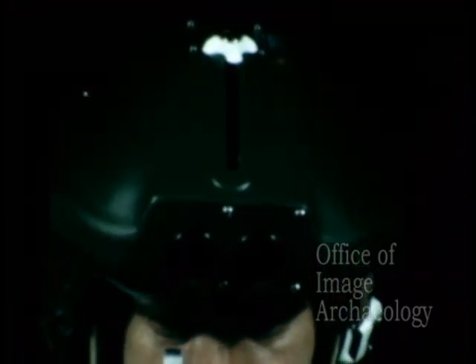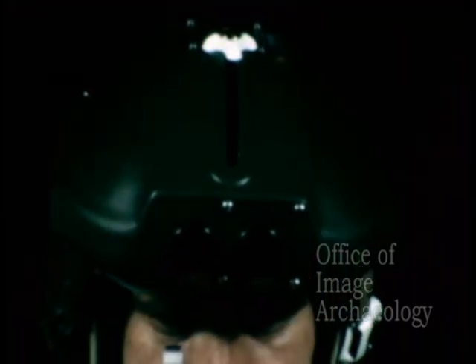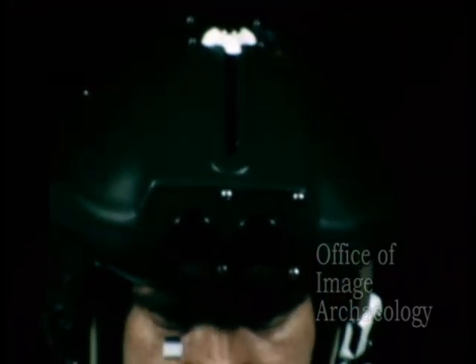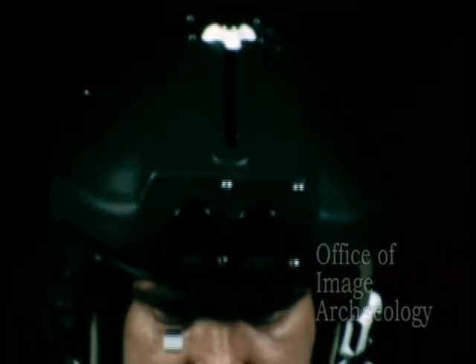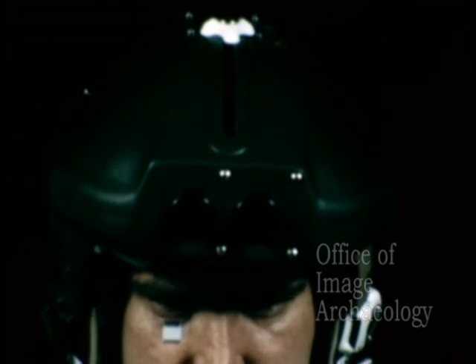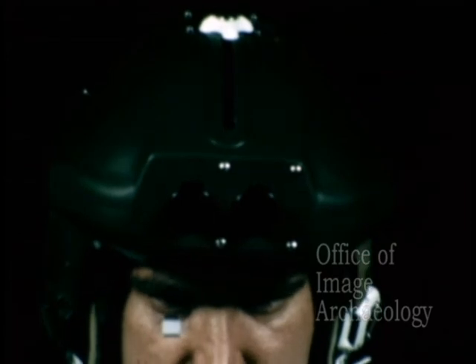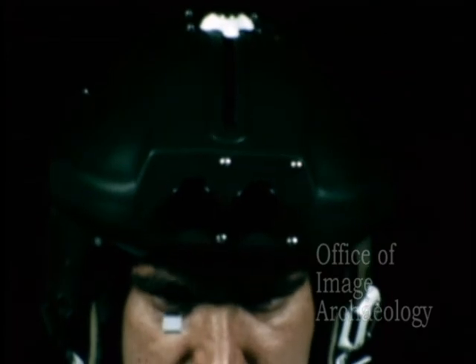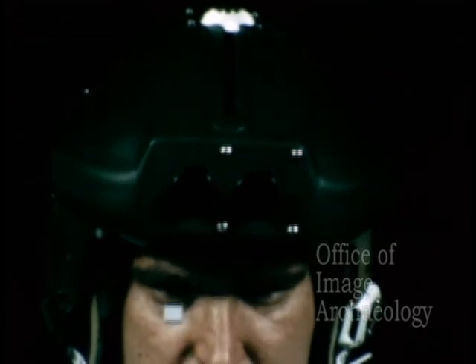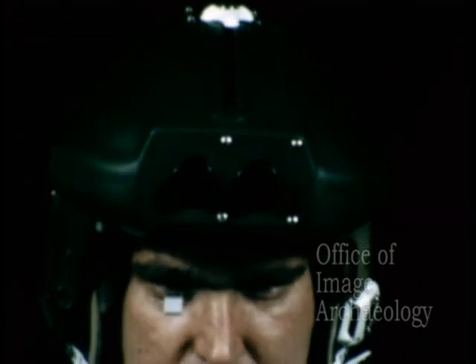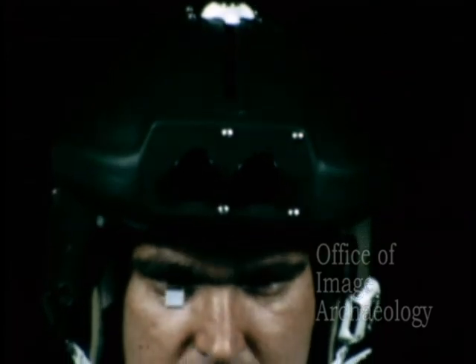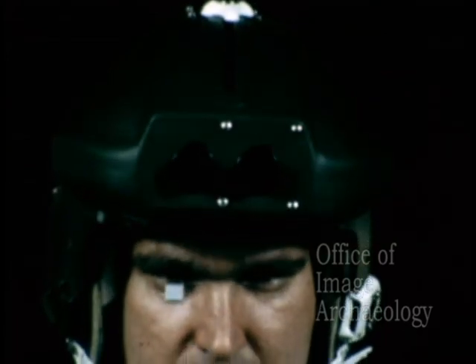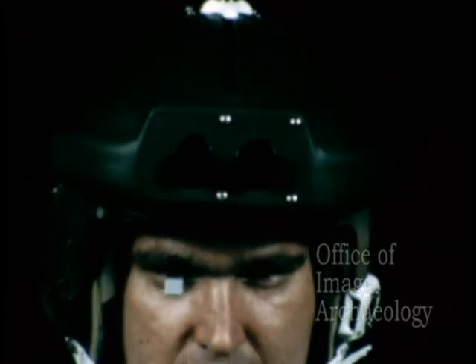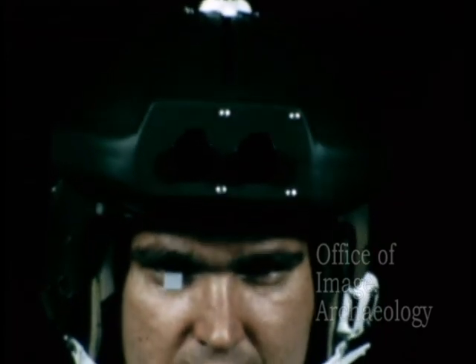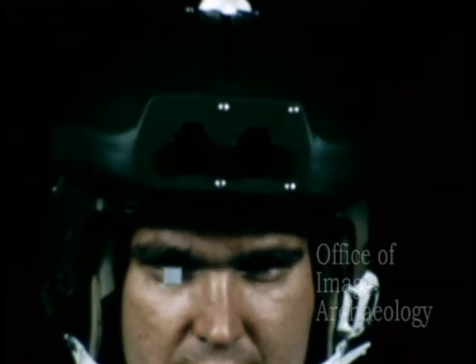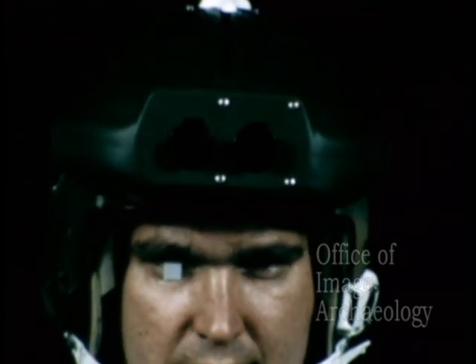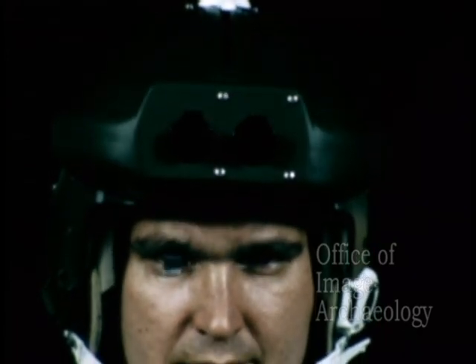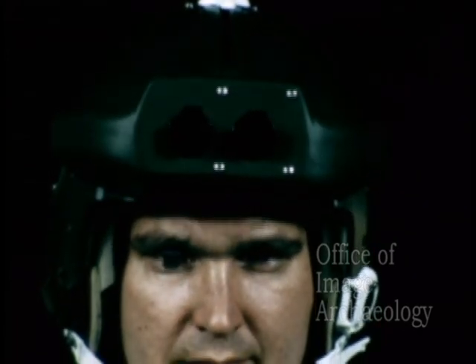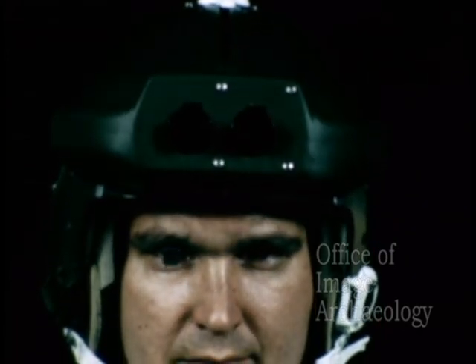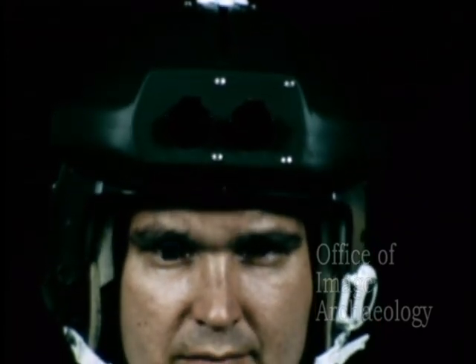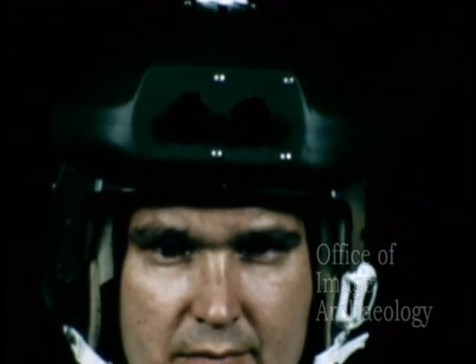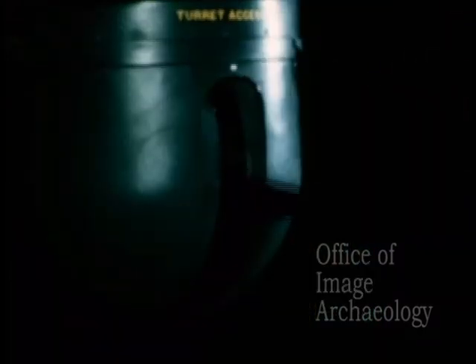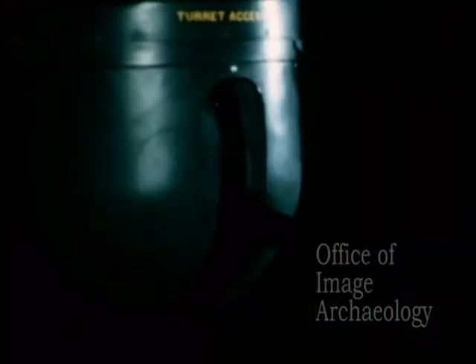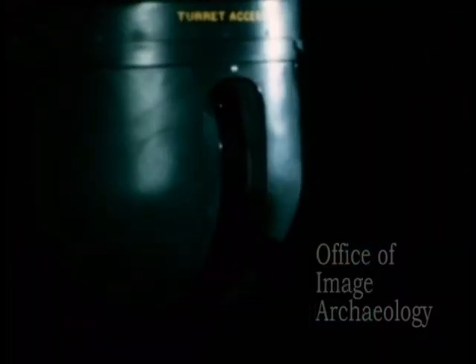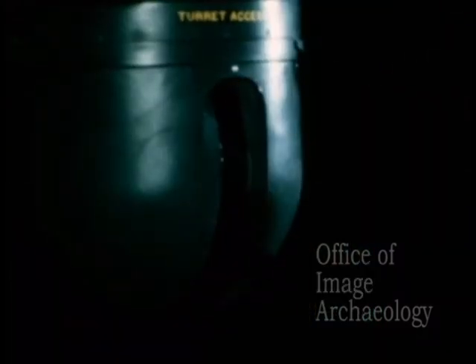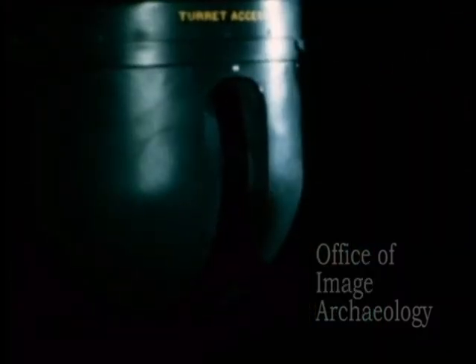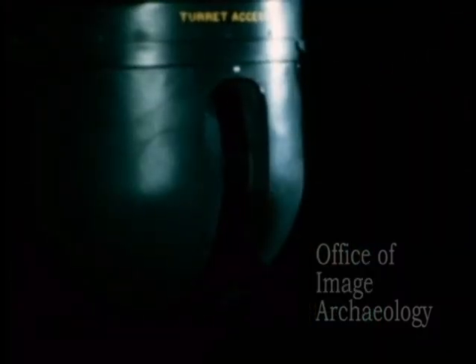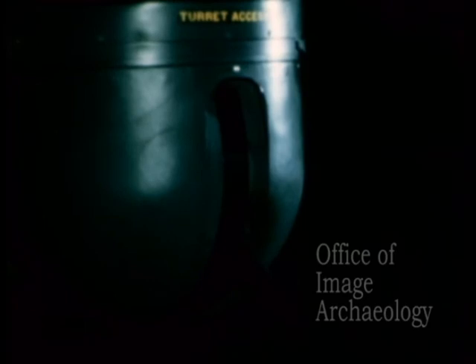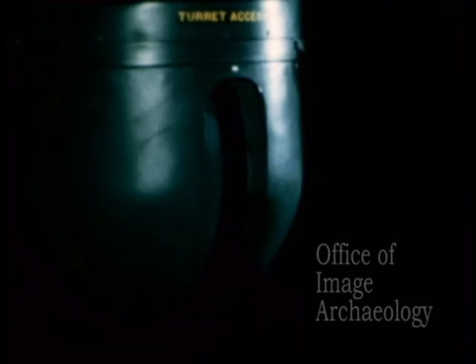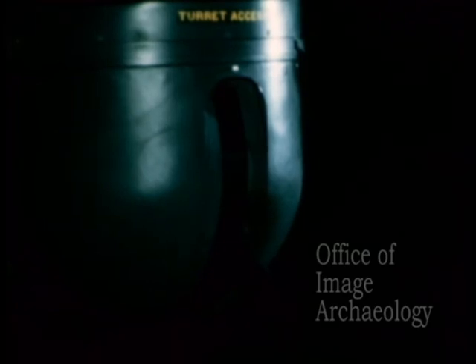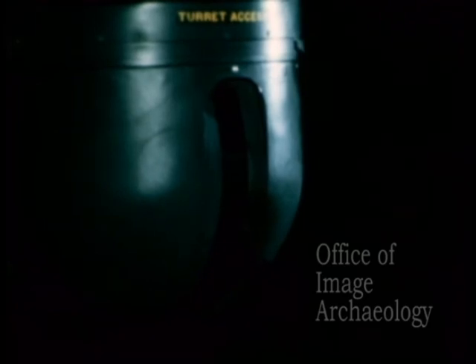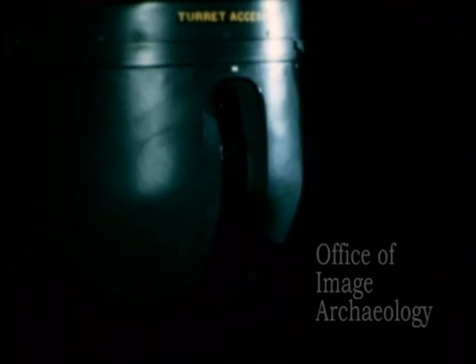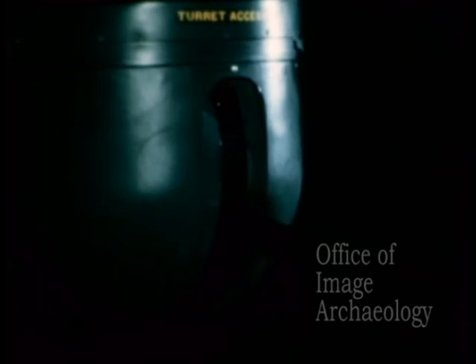For reconnaissance systems such as TAC-REACT, whenever the crew member looks at a target, its location is determined.